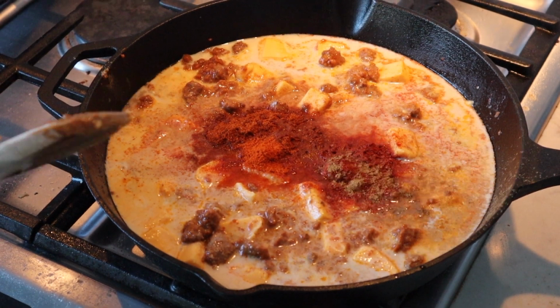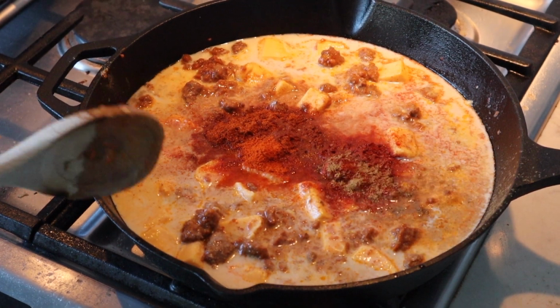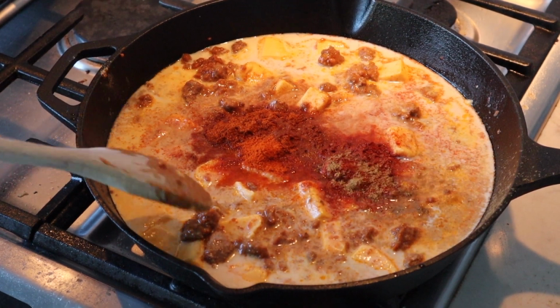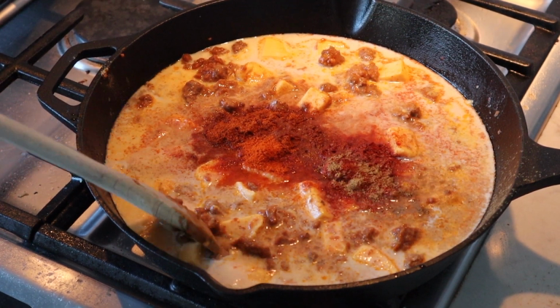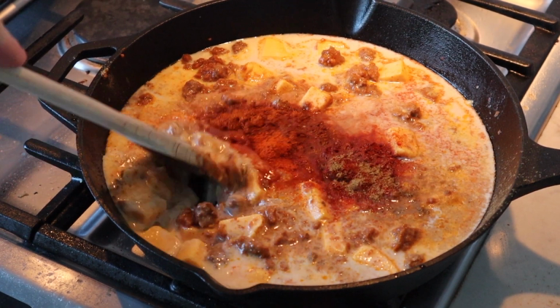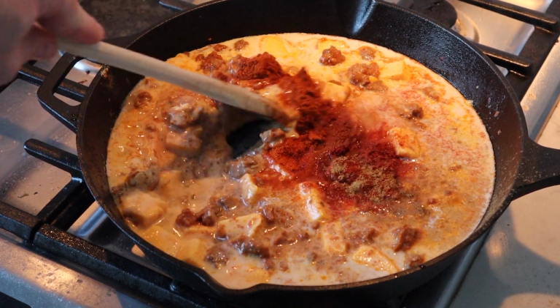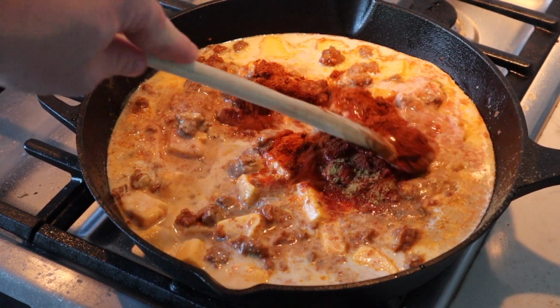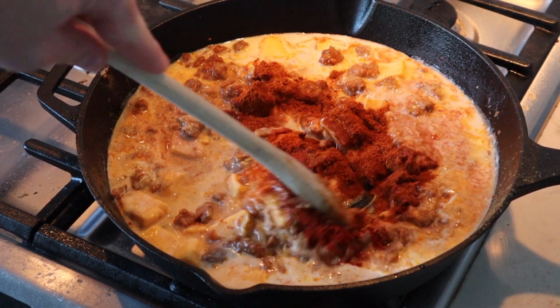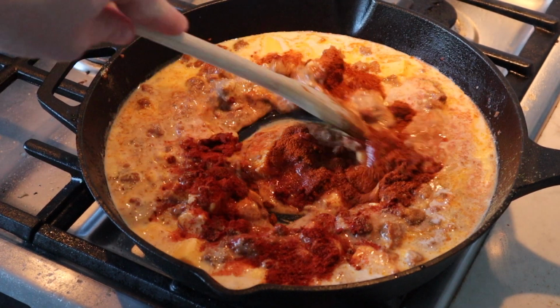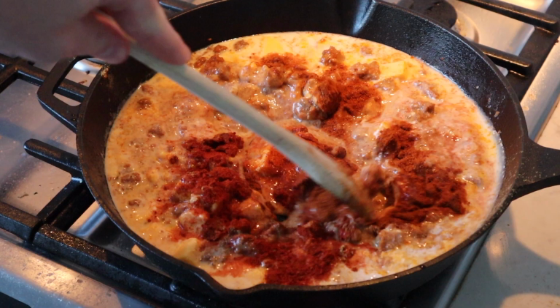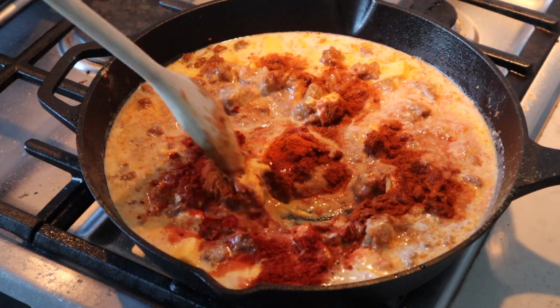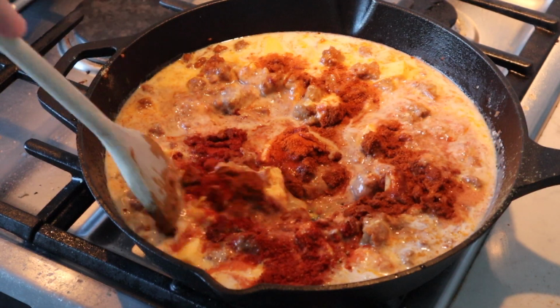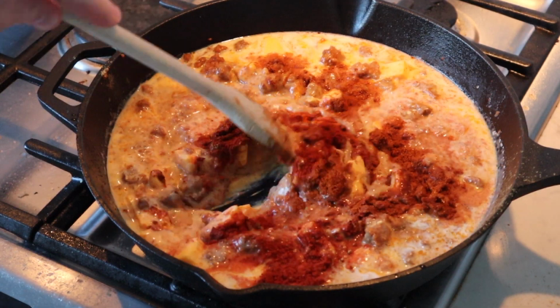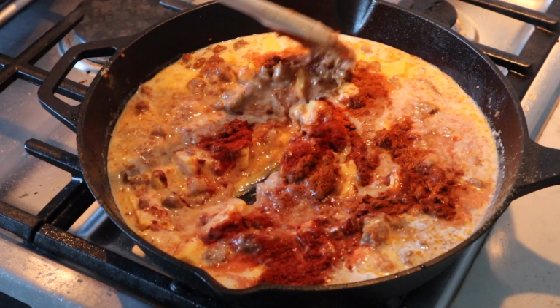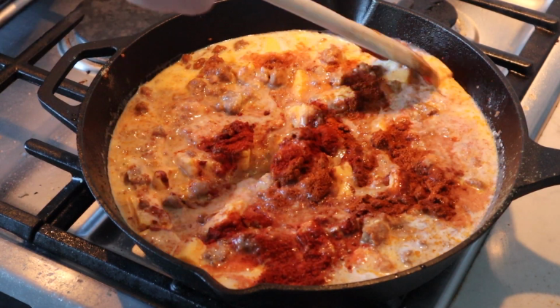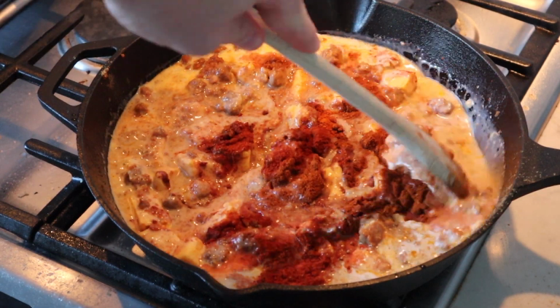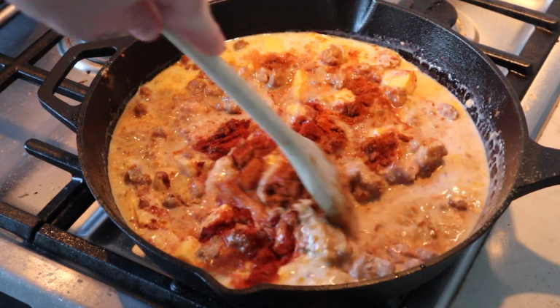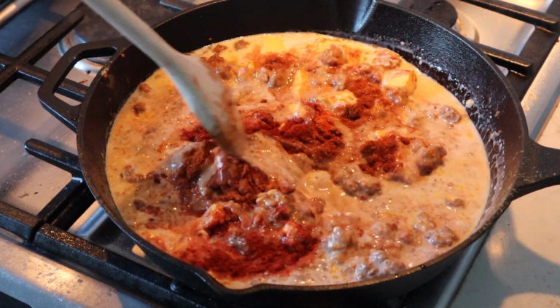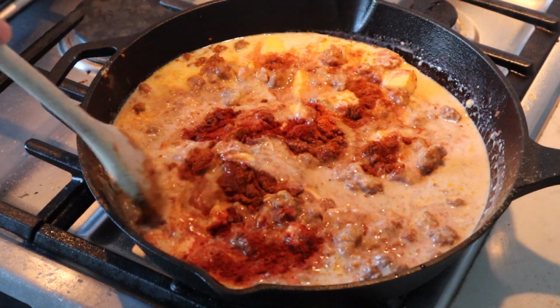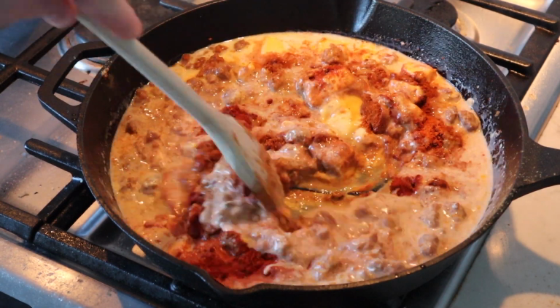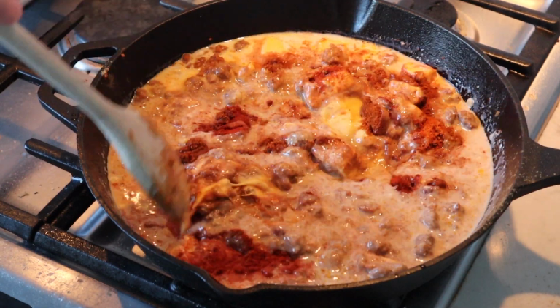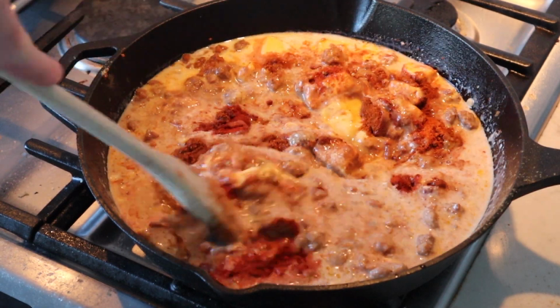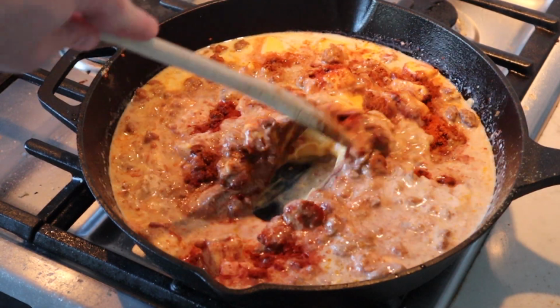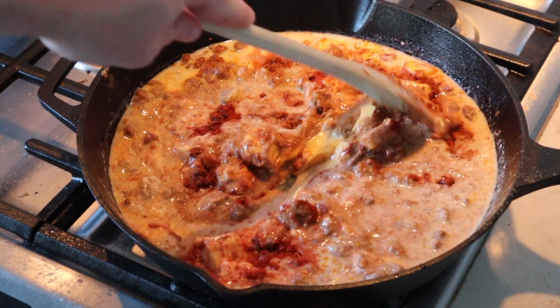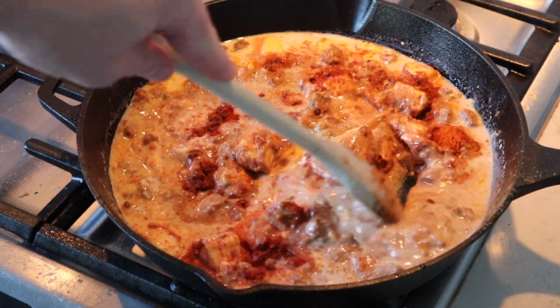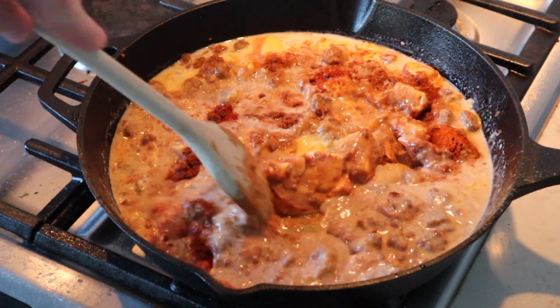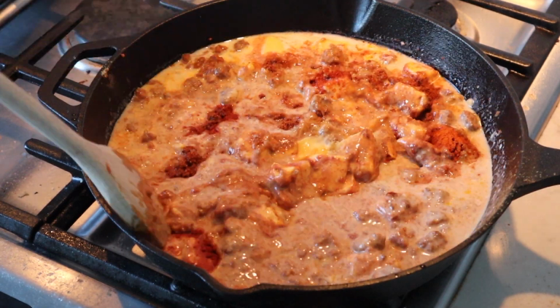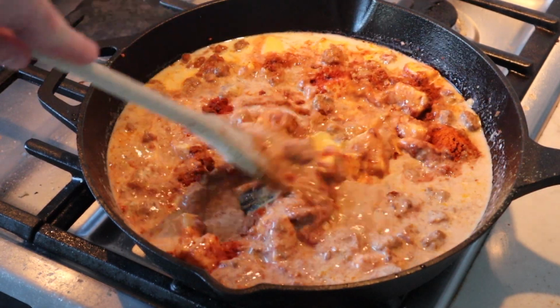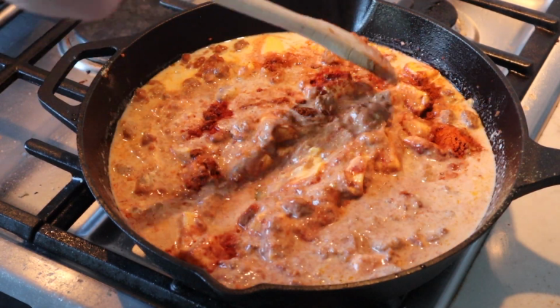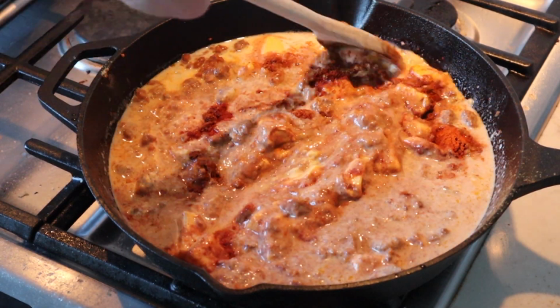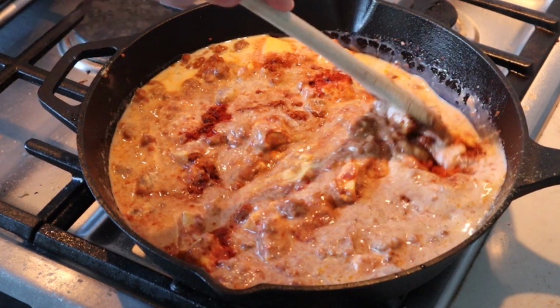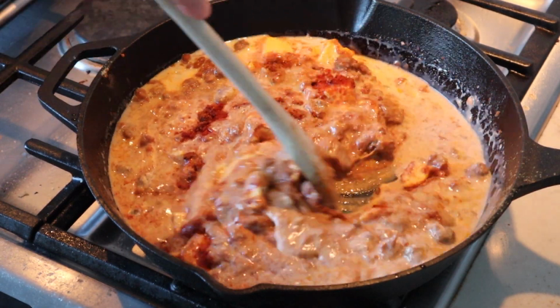Then we're gonna mix this all together until it's nice and thick and all incorporated. Let it simmer for 10 minutes, then we'll be ready to eat.